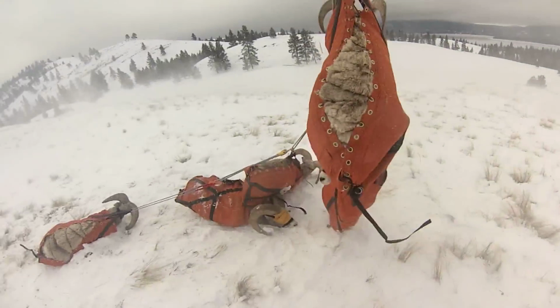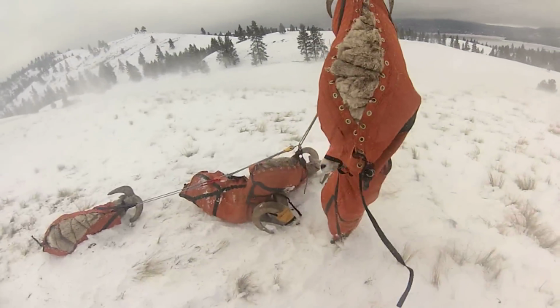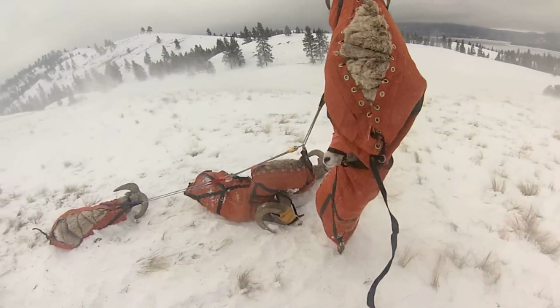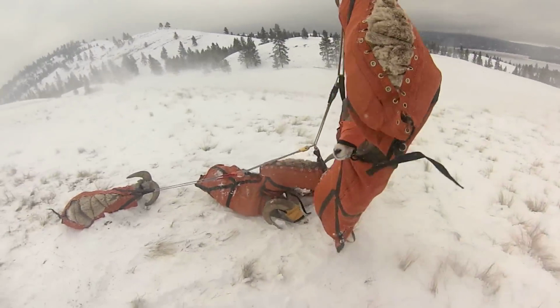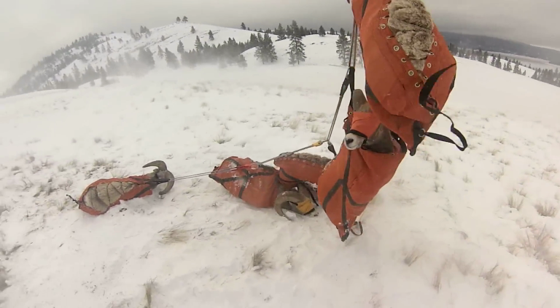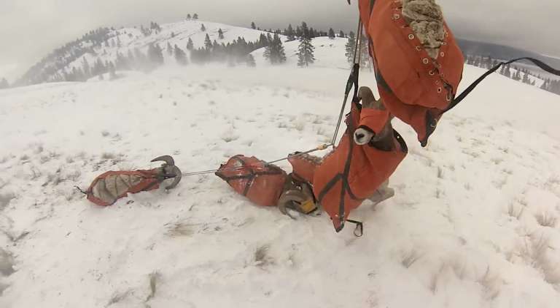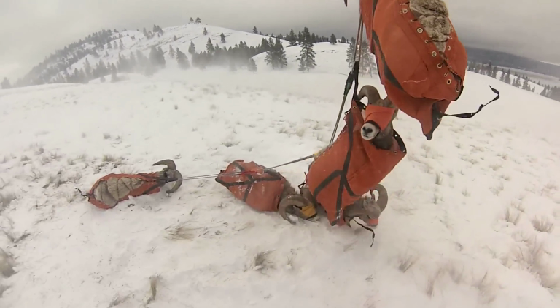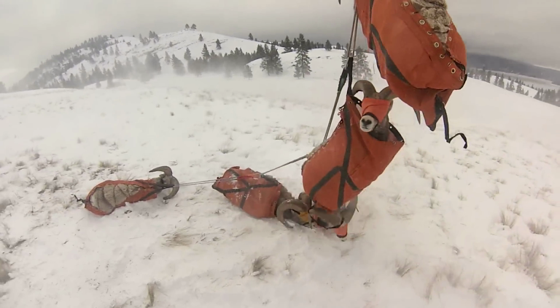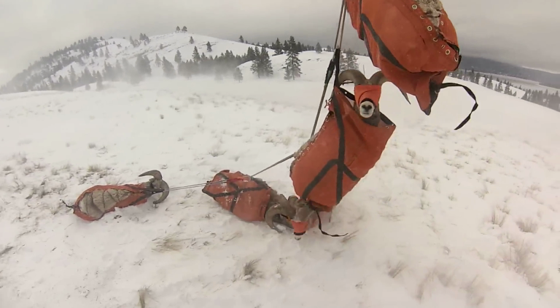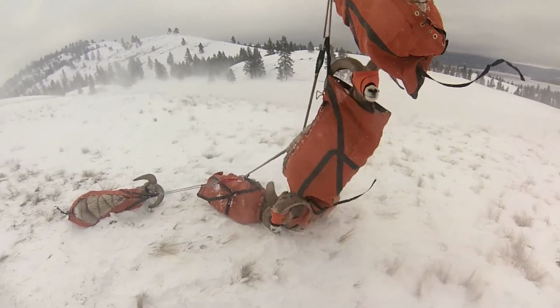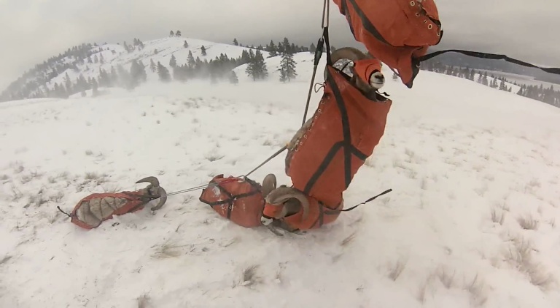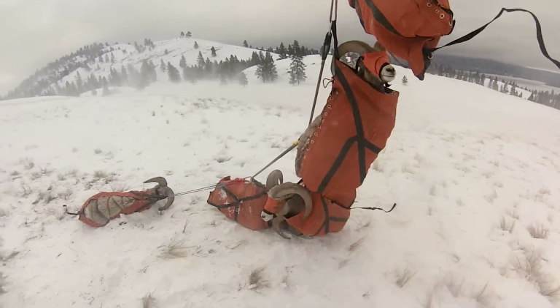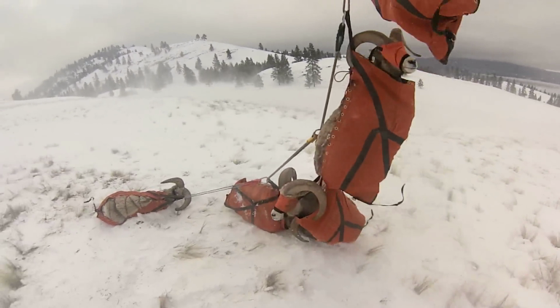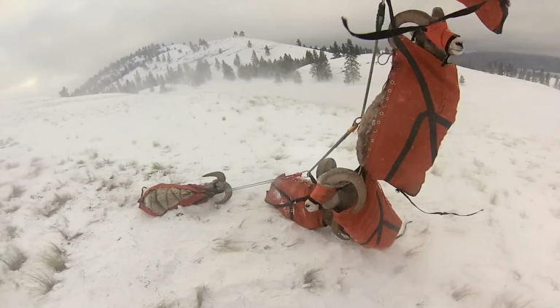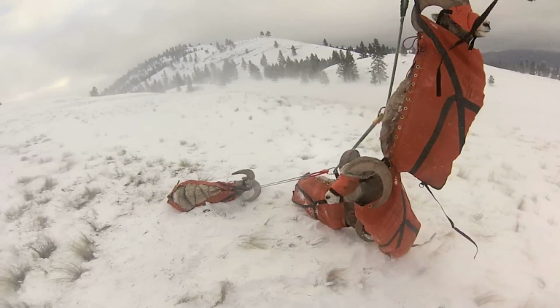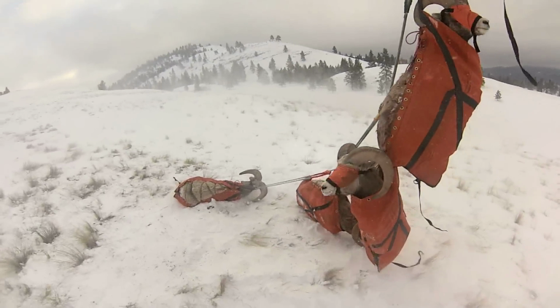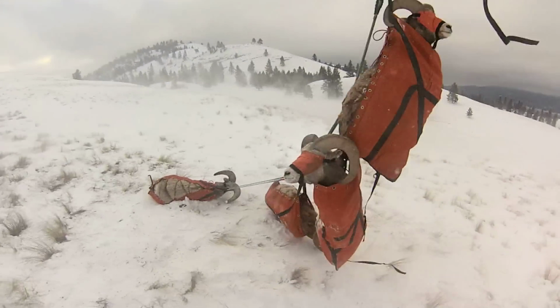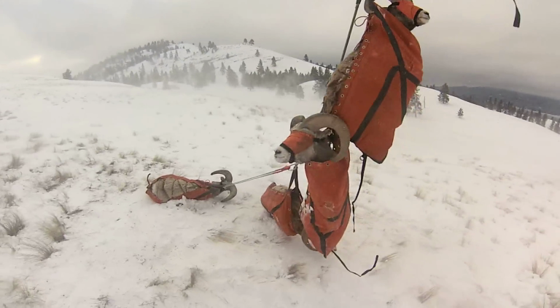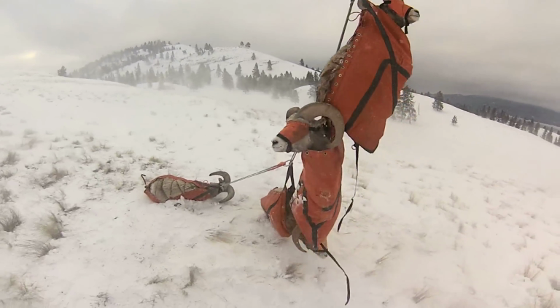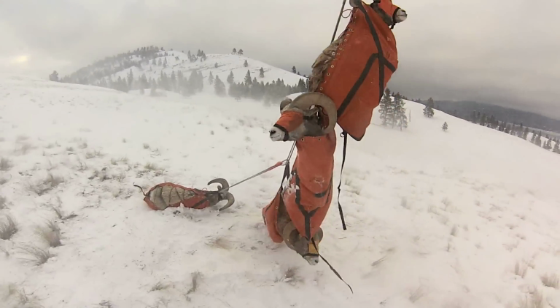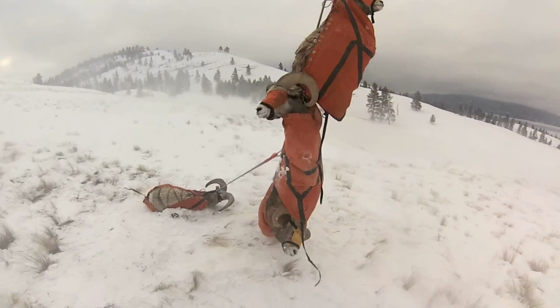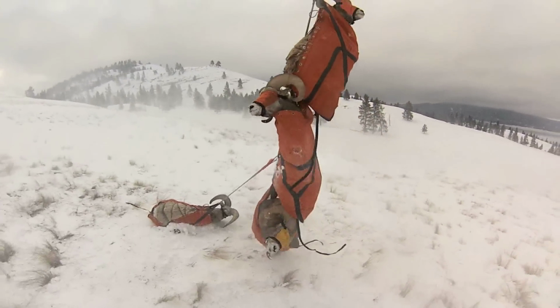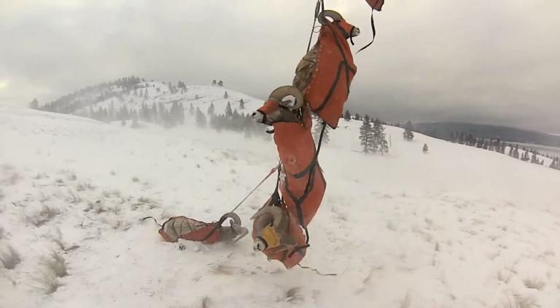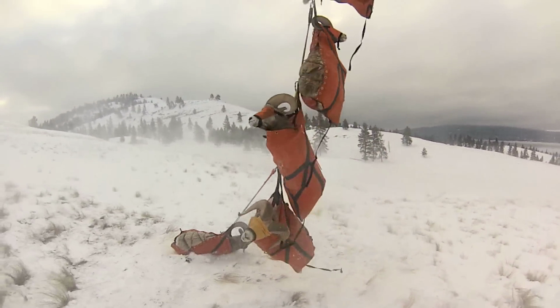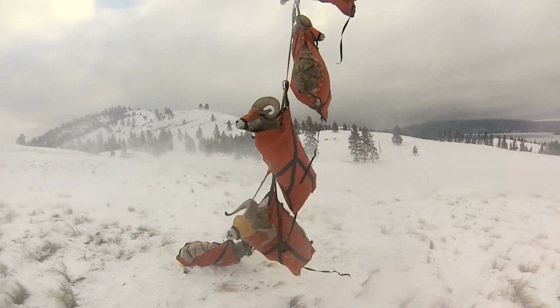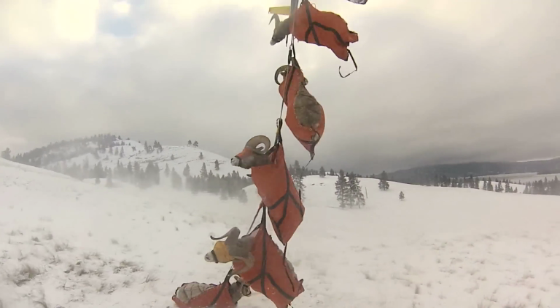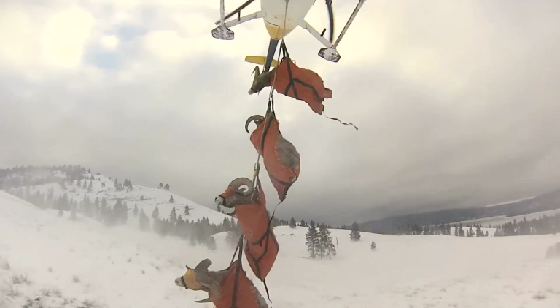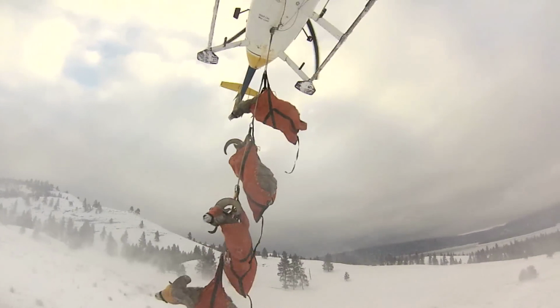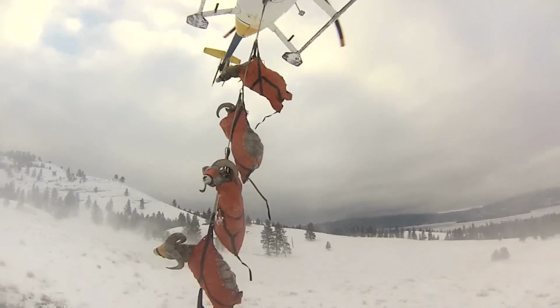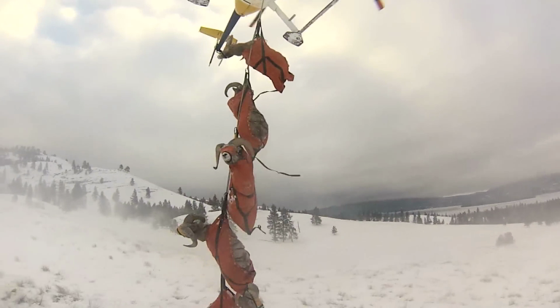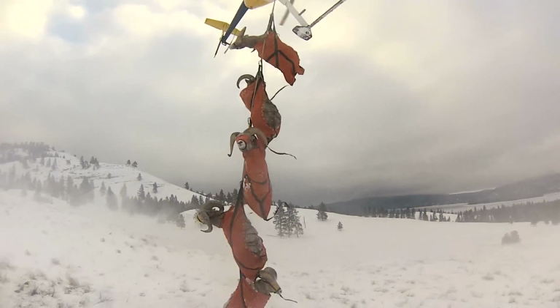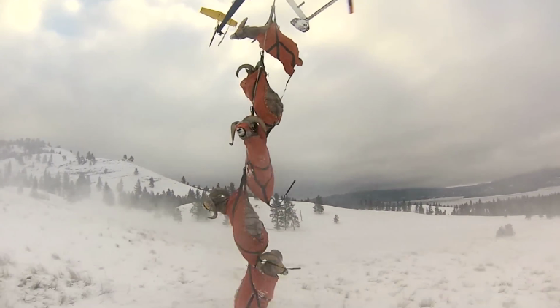I'm Winston Greeley, out among Montana's Fish, Wildlife, and Parks.